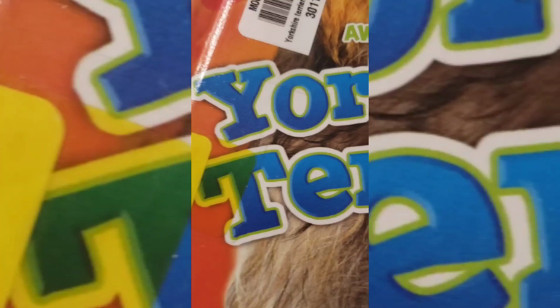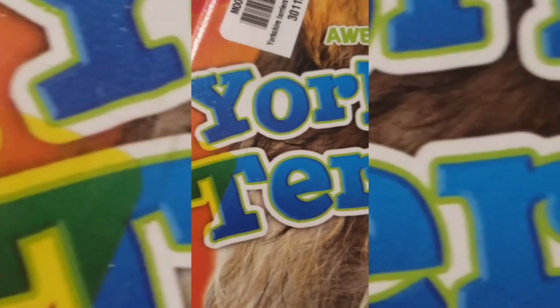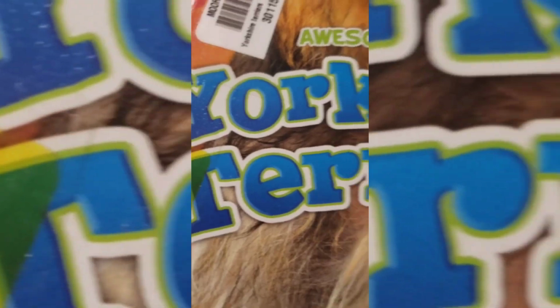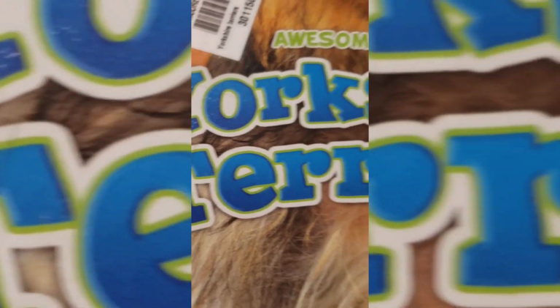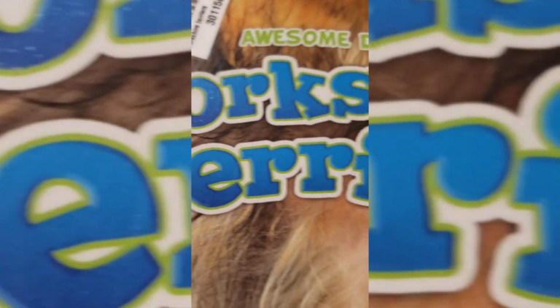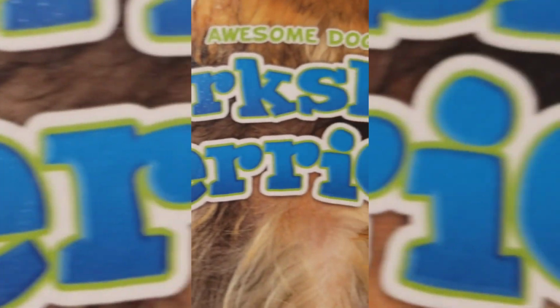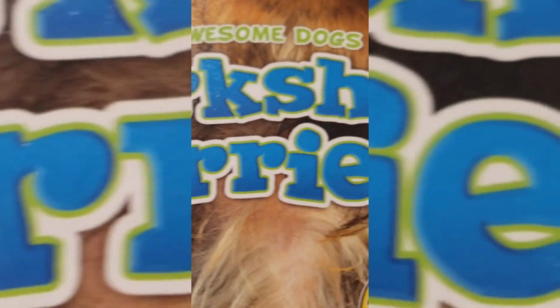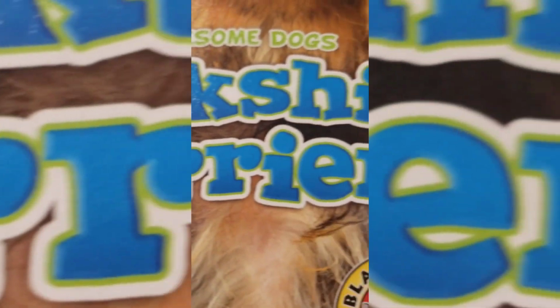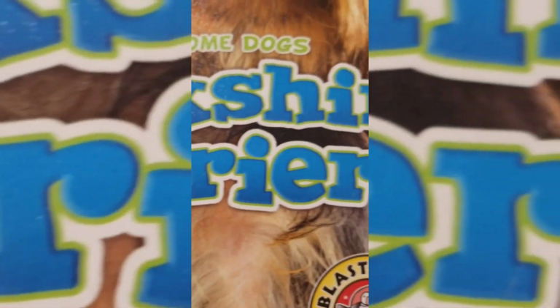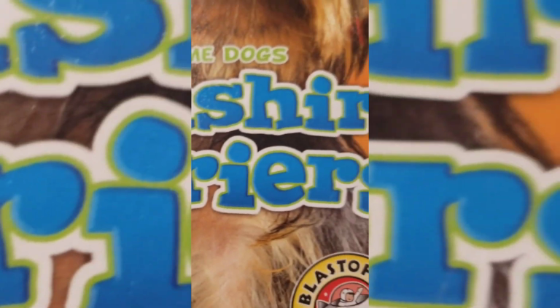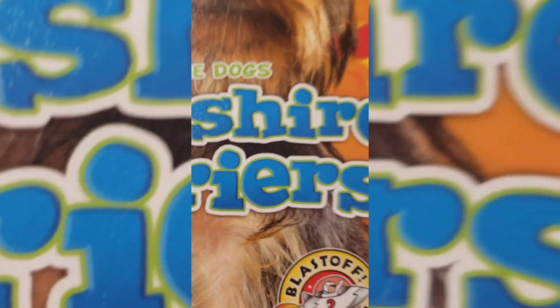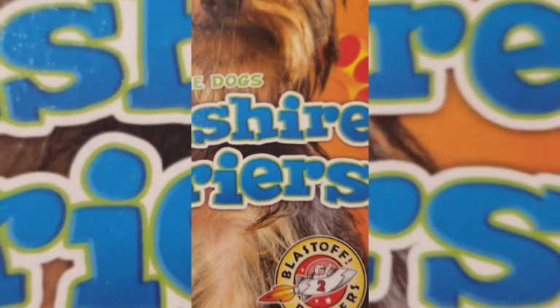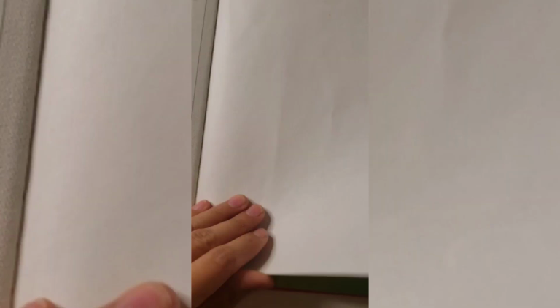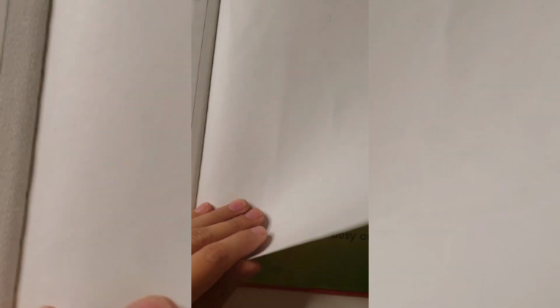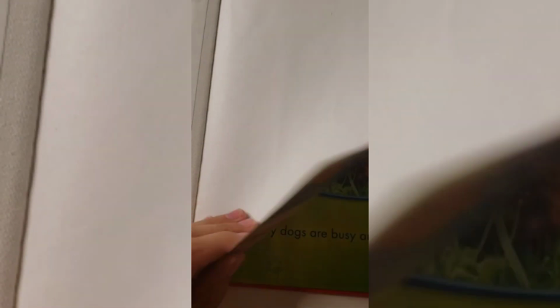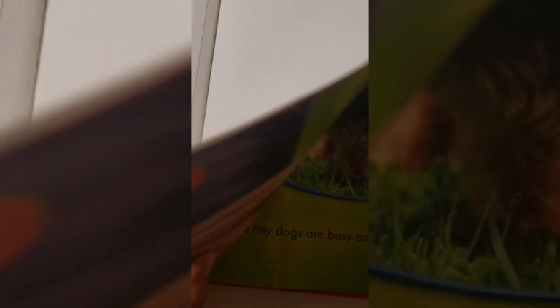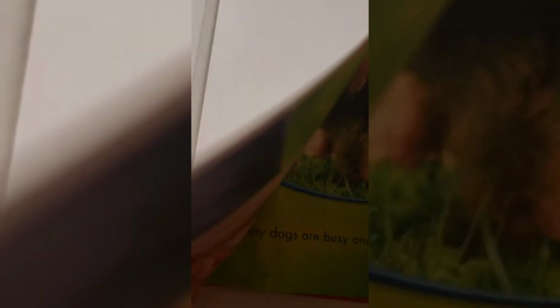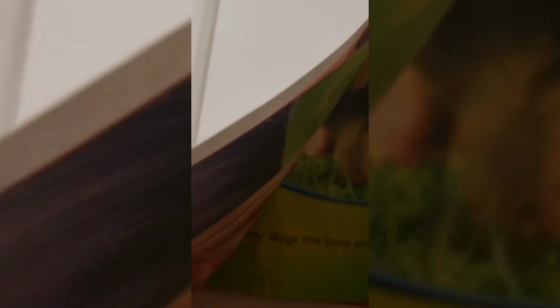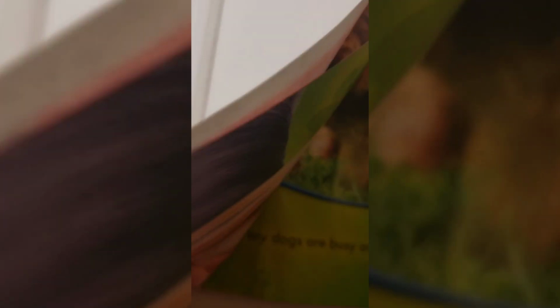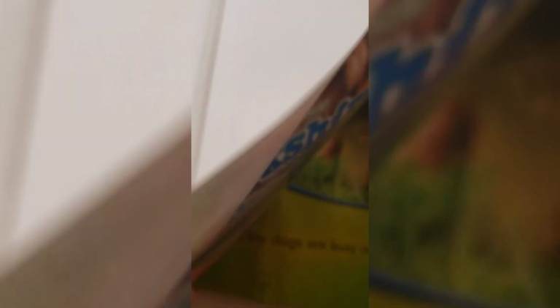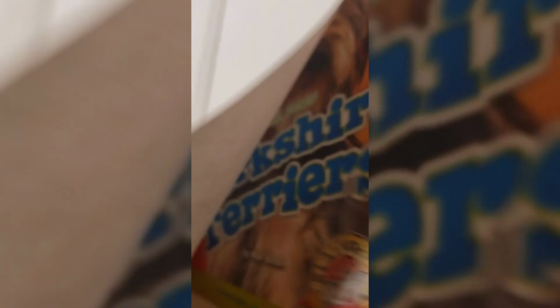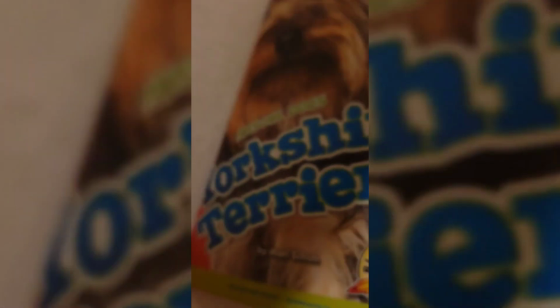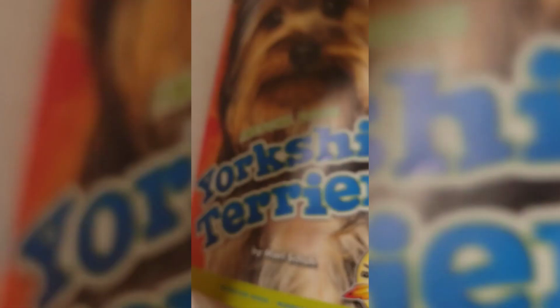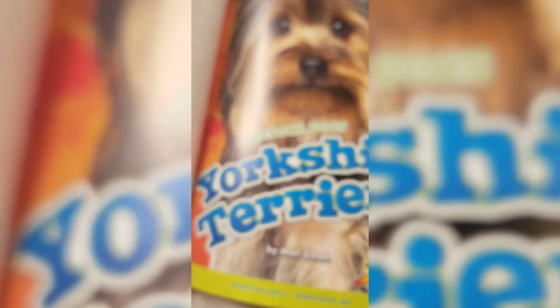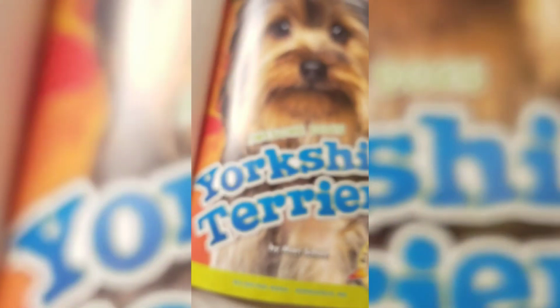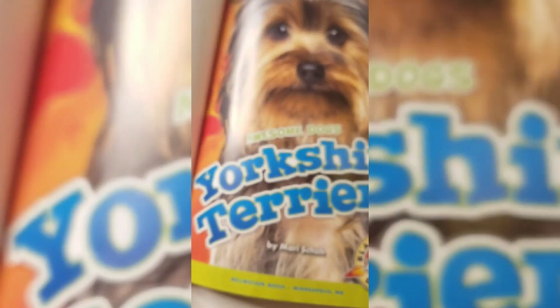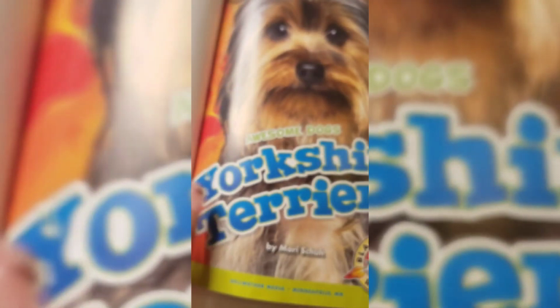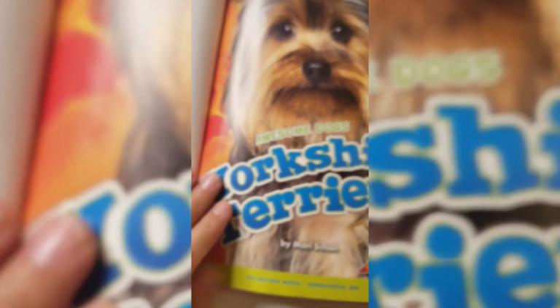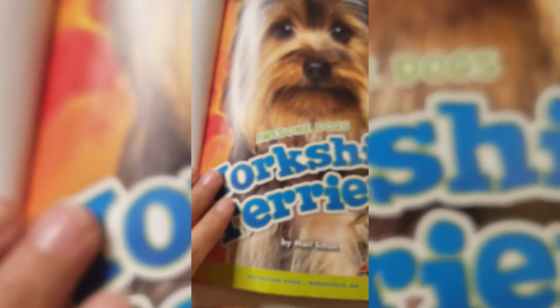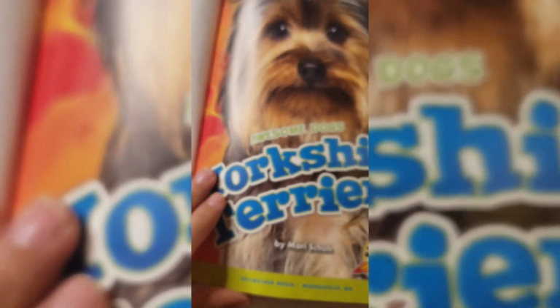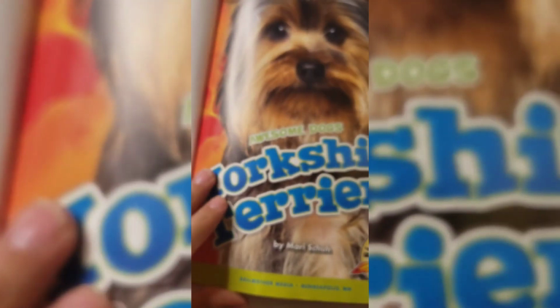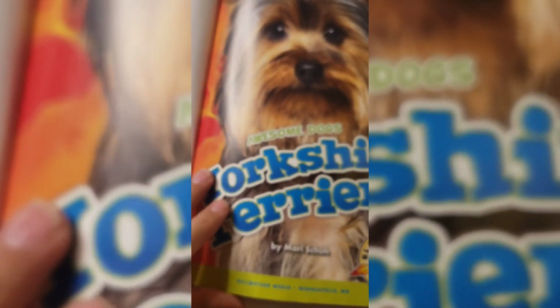A book about awesome dogs: Yorkshire Terriers by Mary Chu.